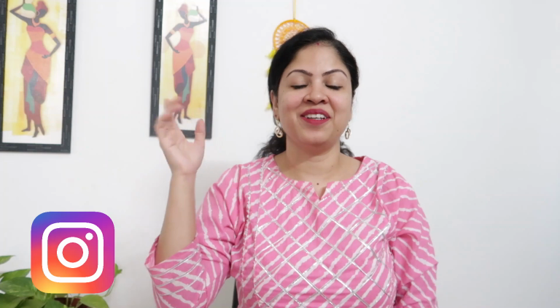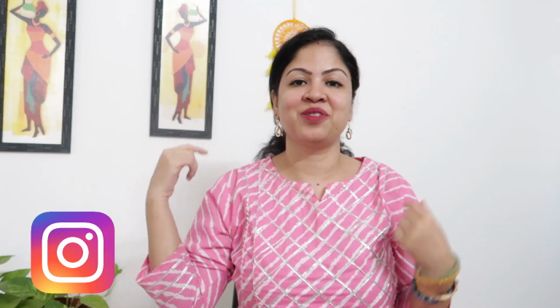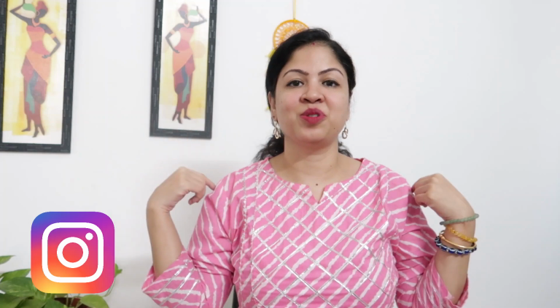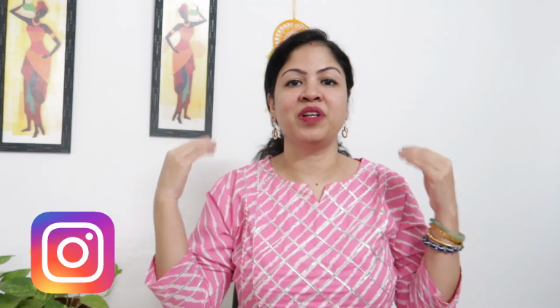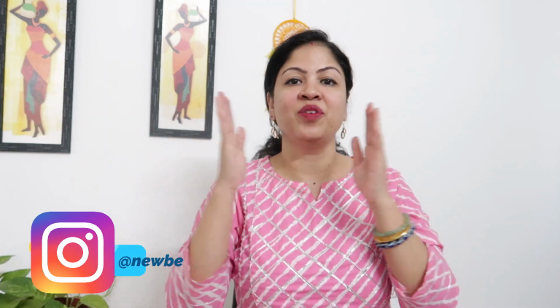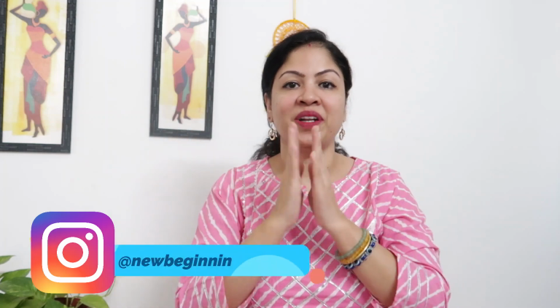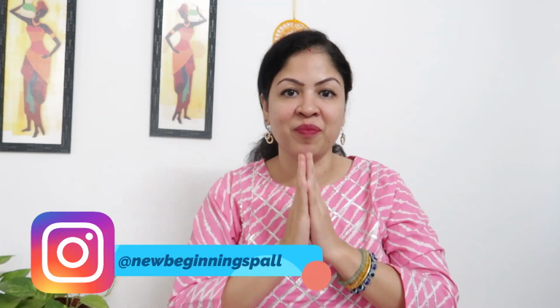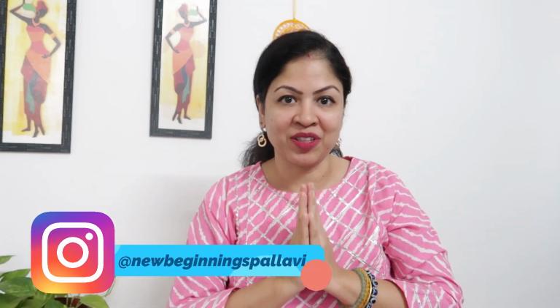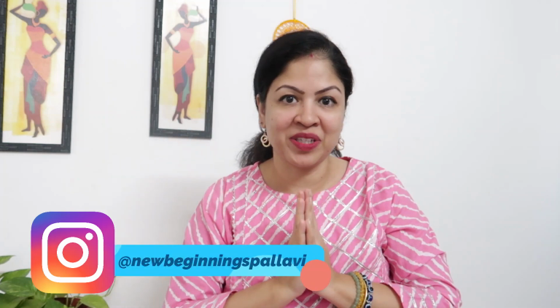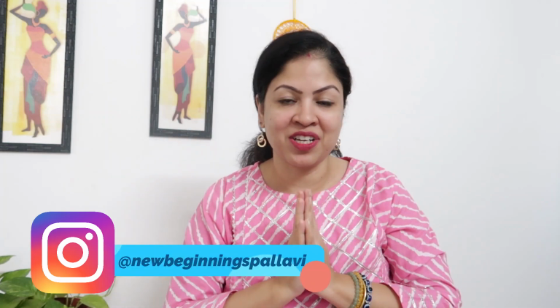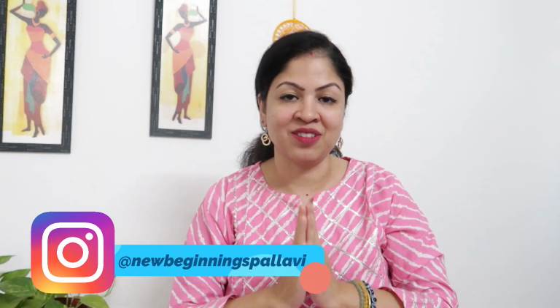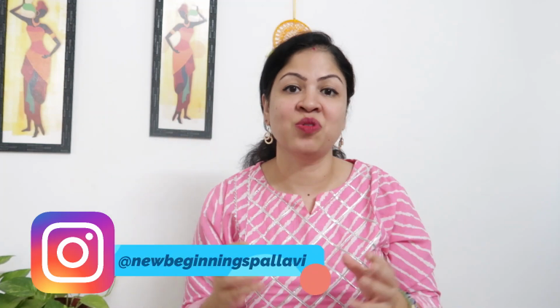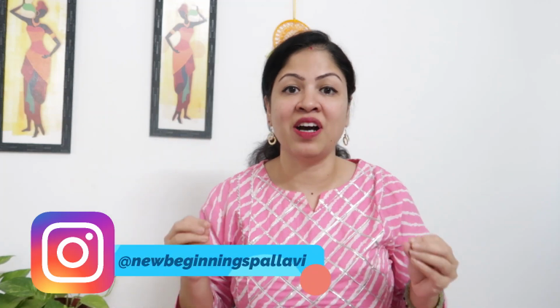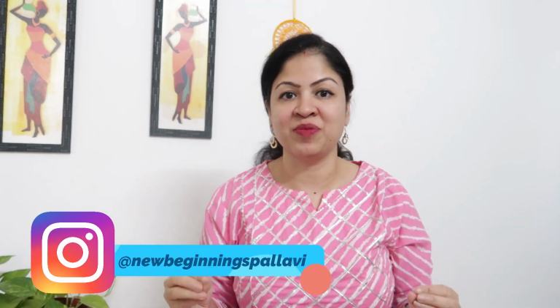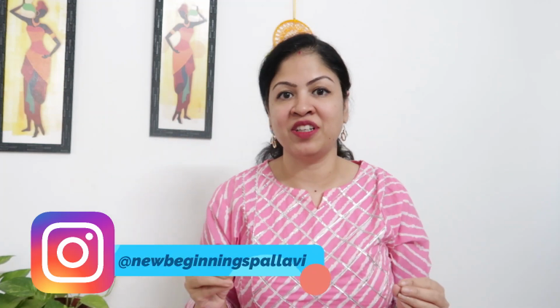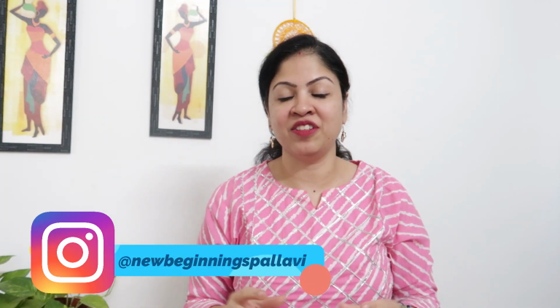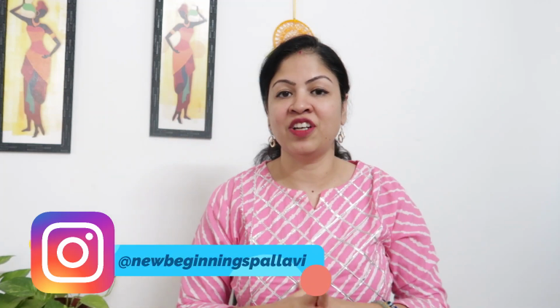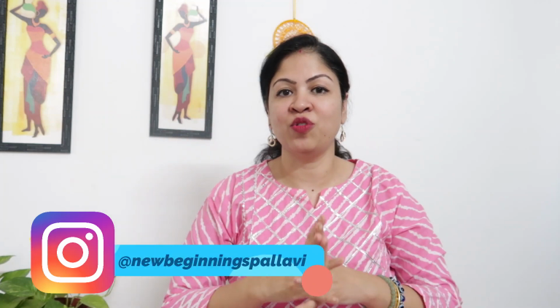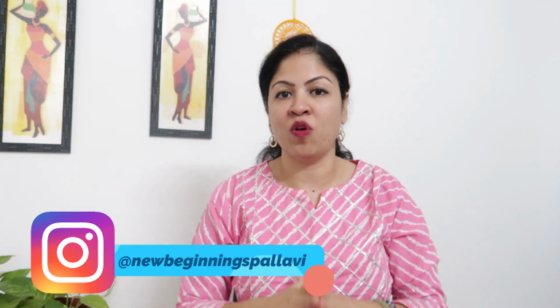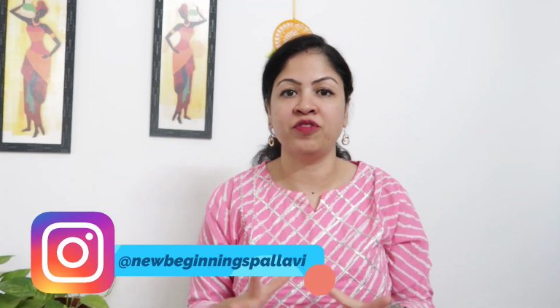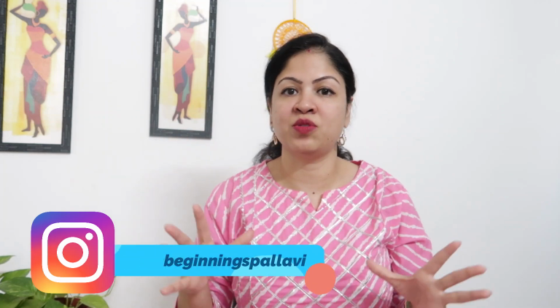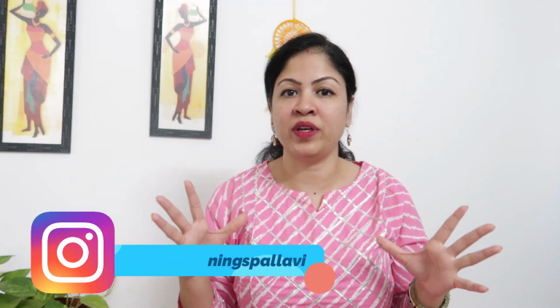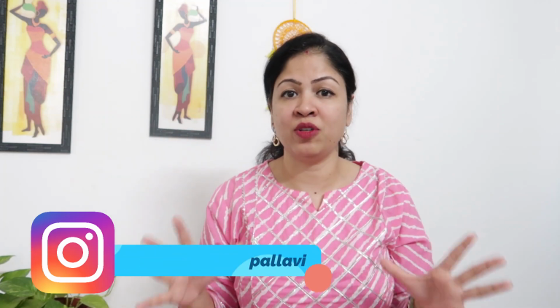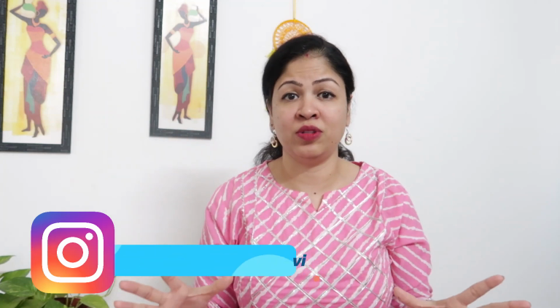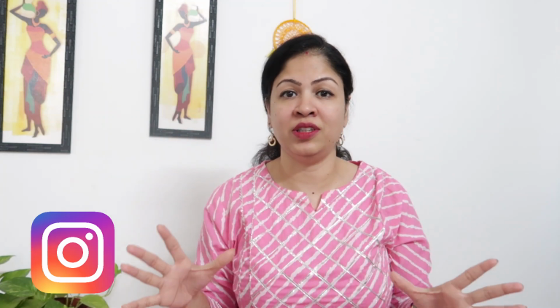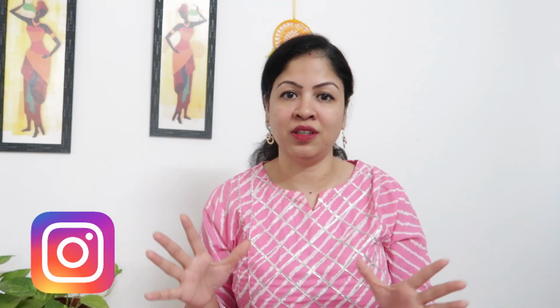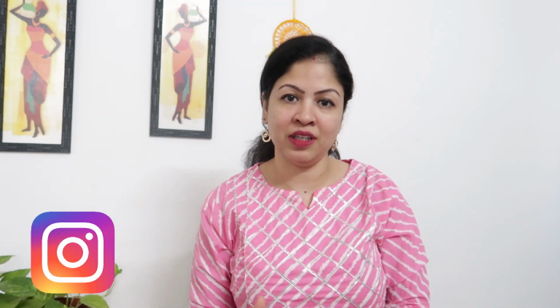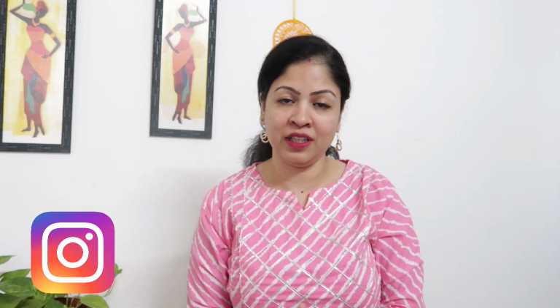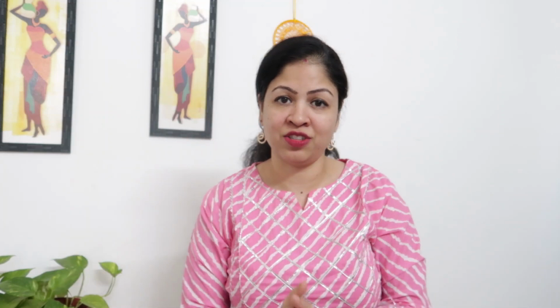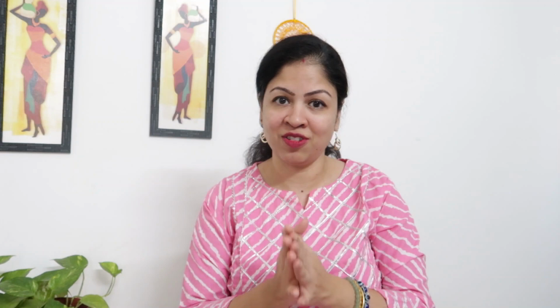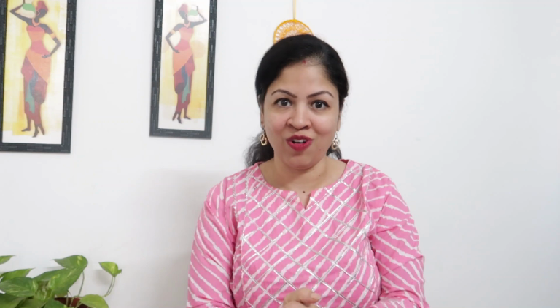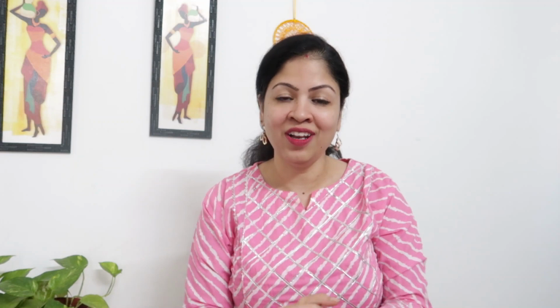Hi guys, this is Pallavi. Welcome back to my channel. Today I am going to do an office wear Kurti collection haul.